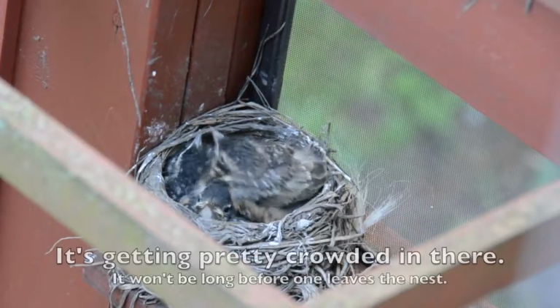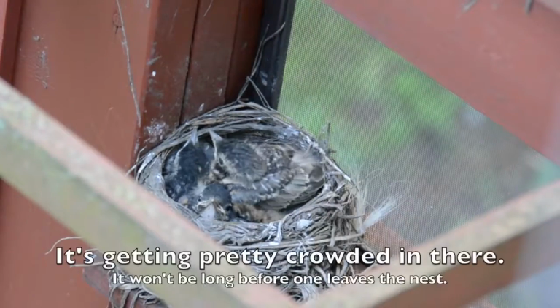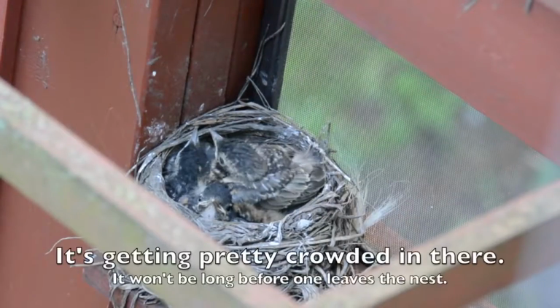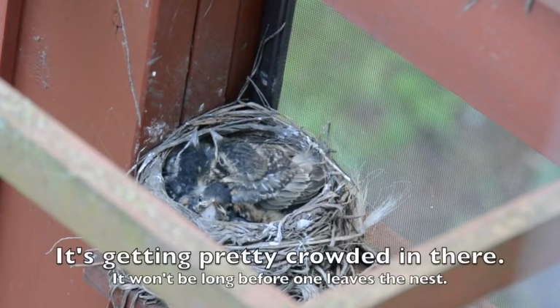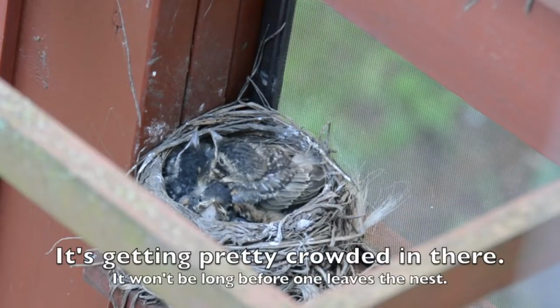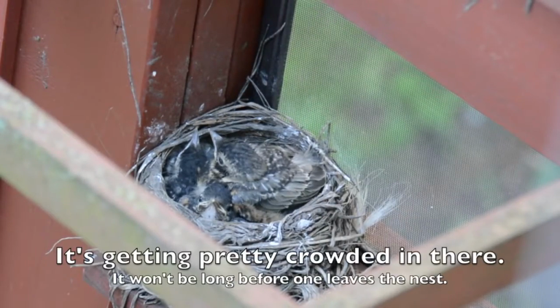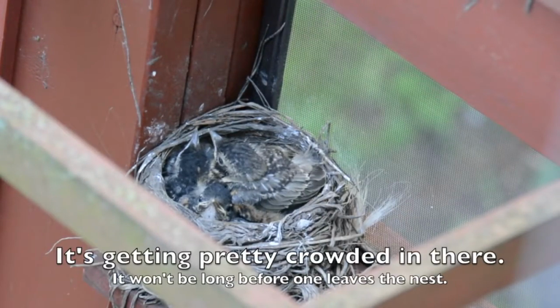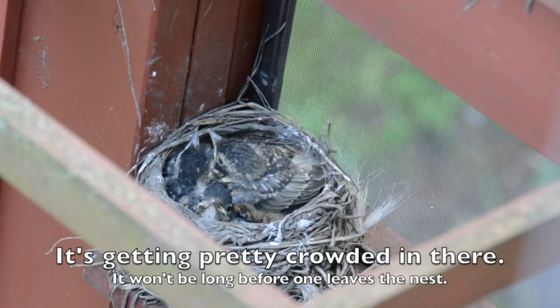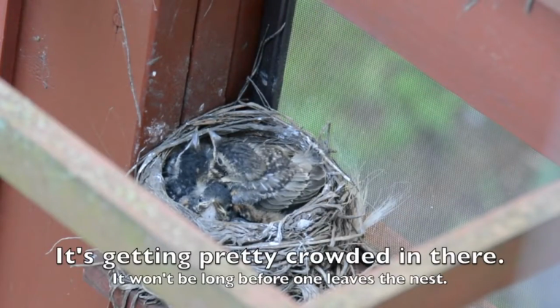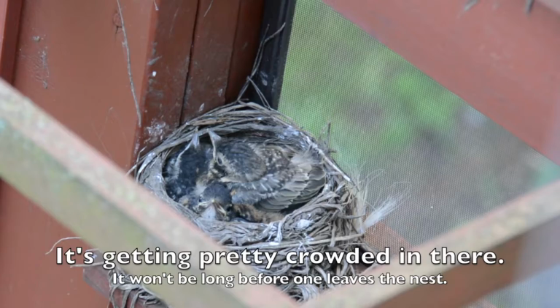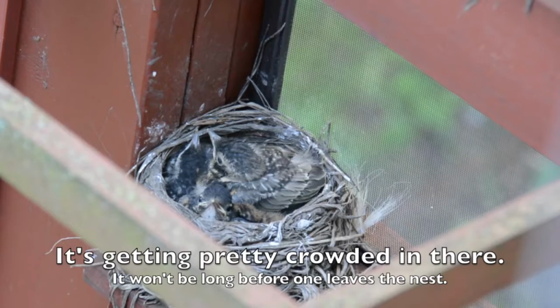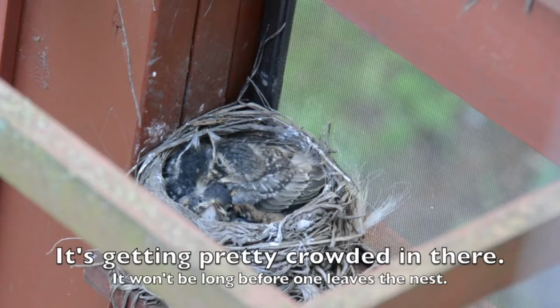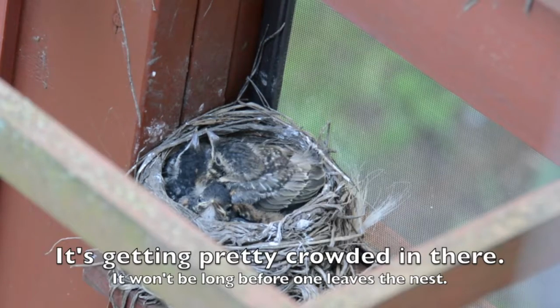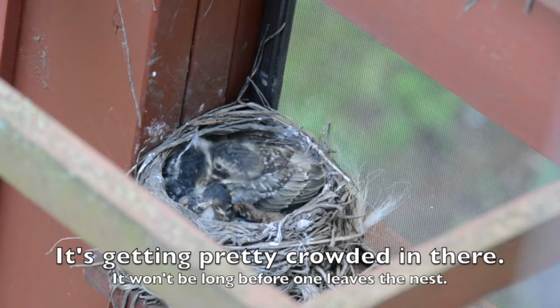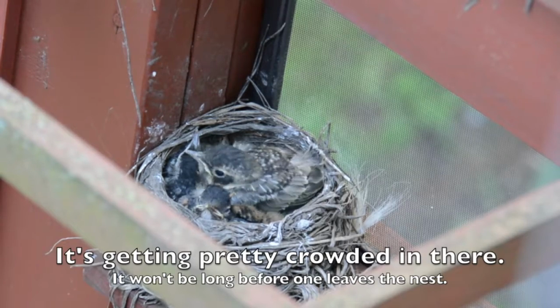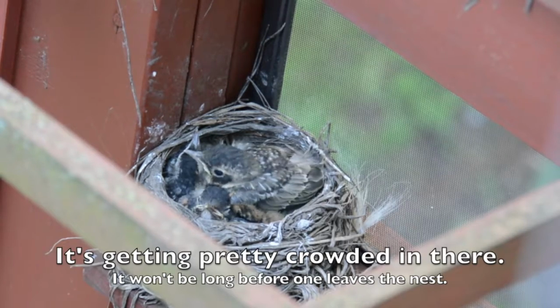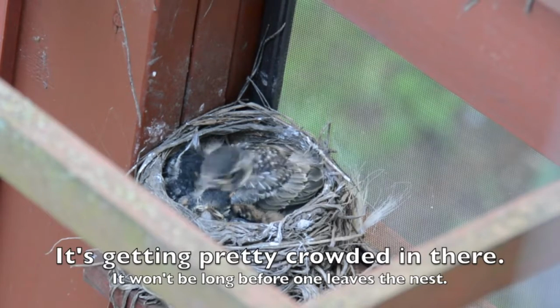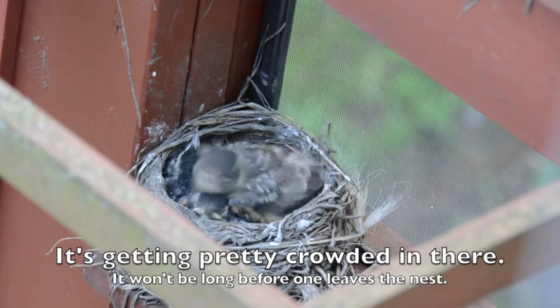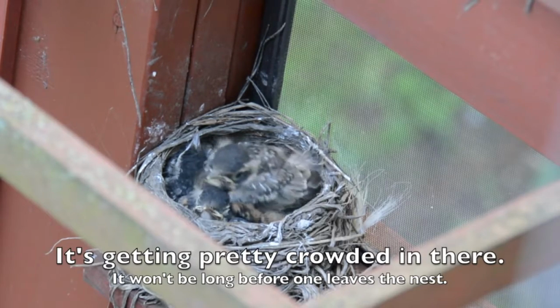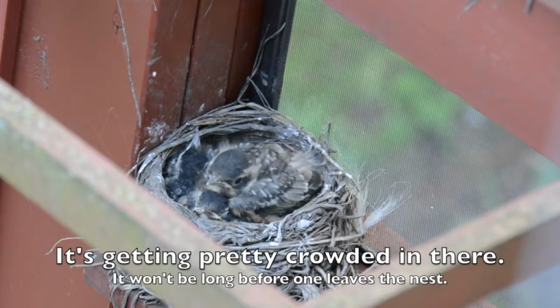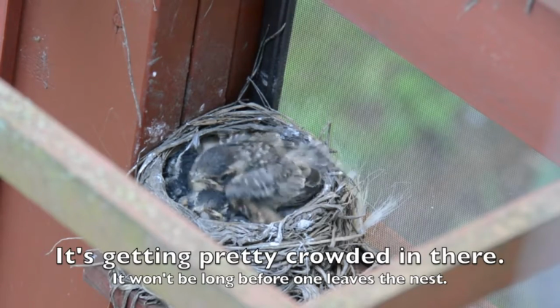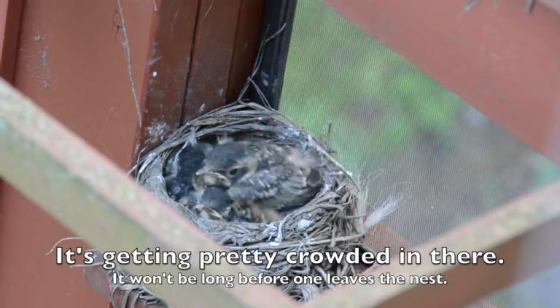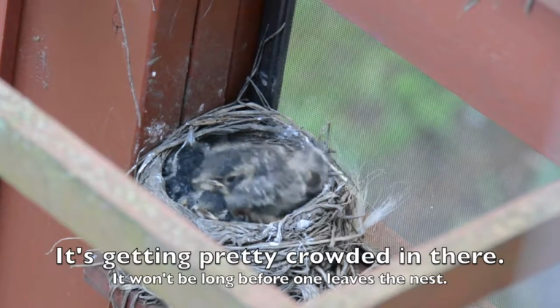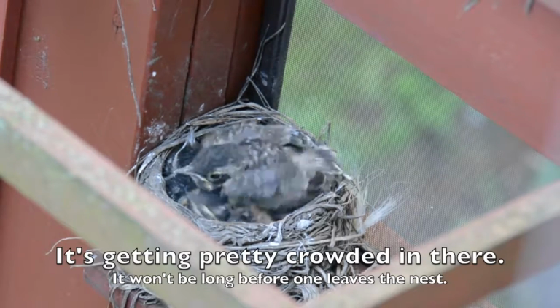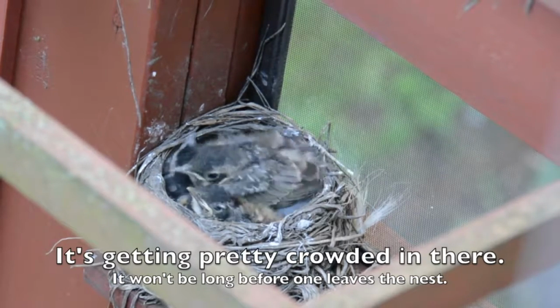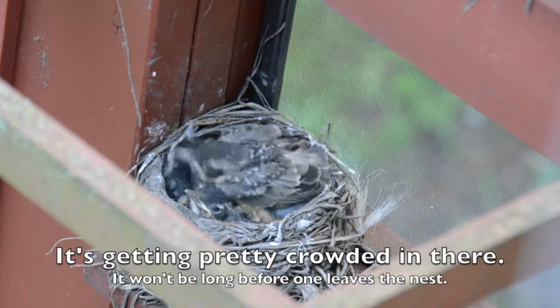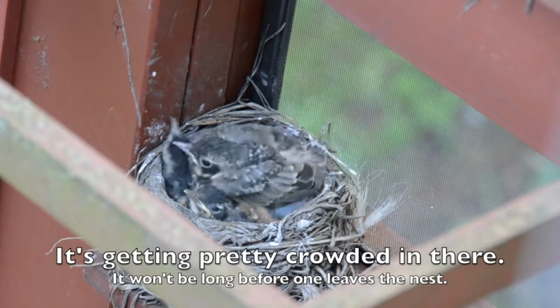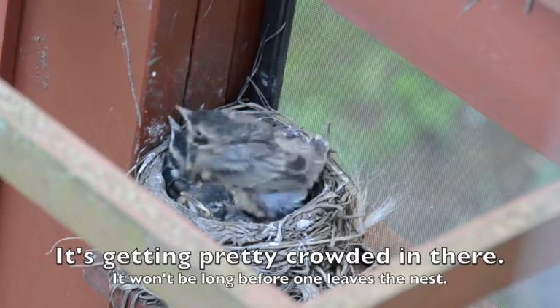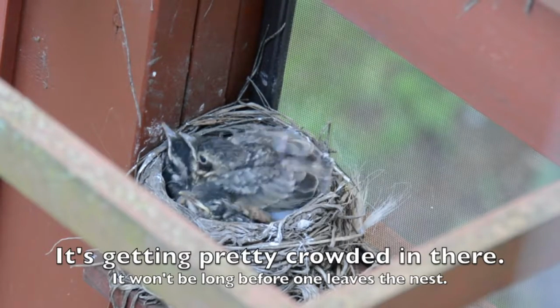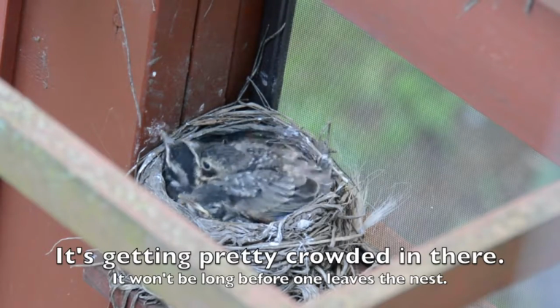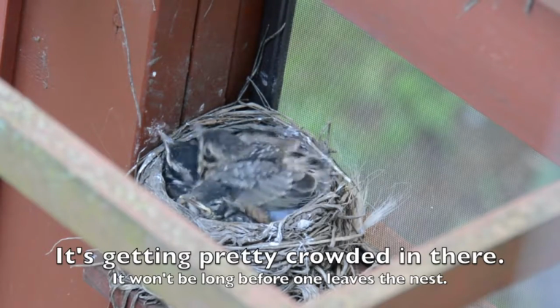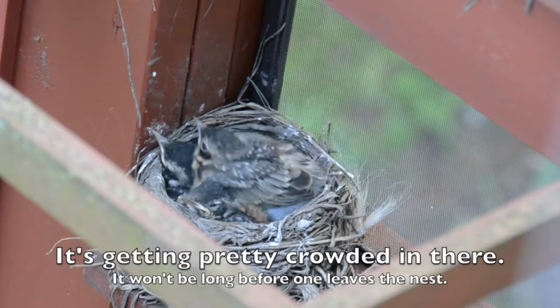It's getting pretty crowded in there. It won't be long before one leaves the nest.